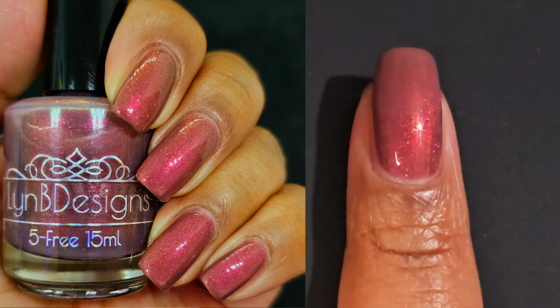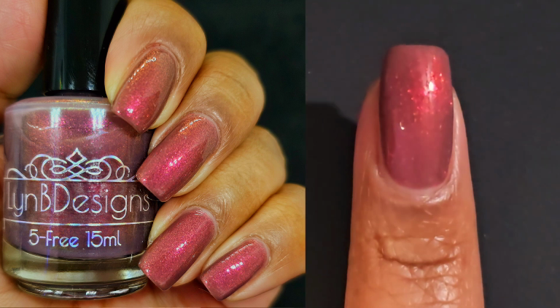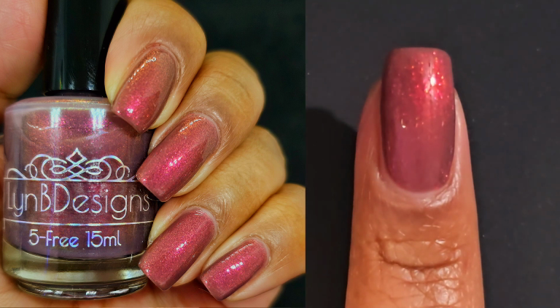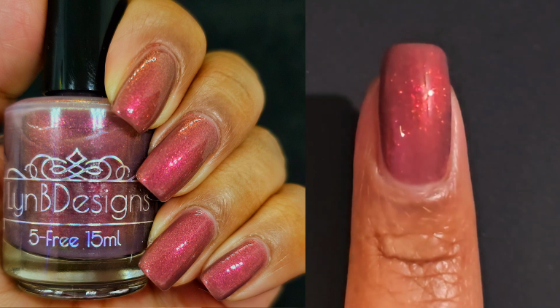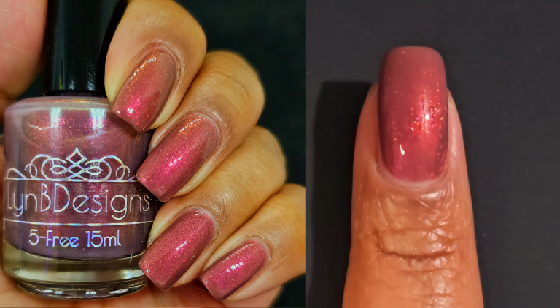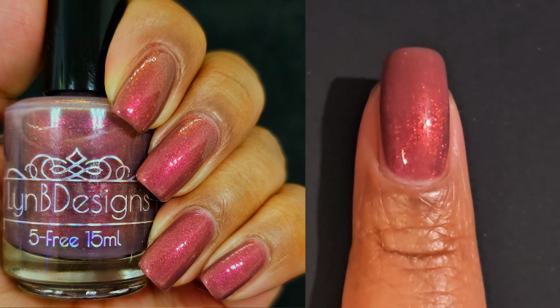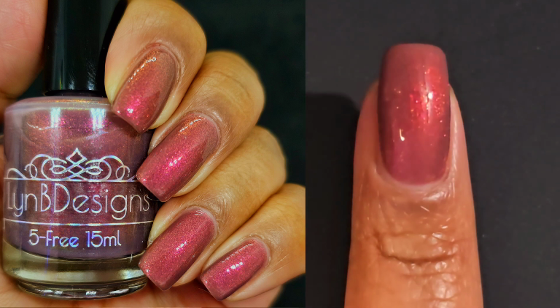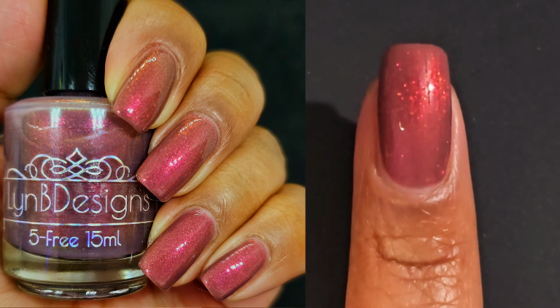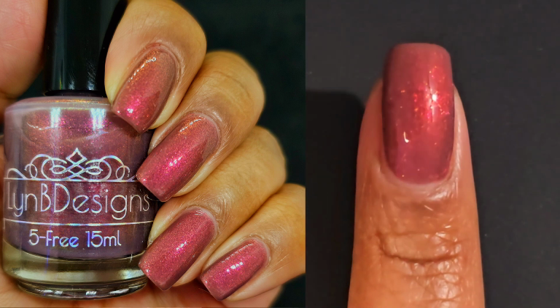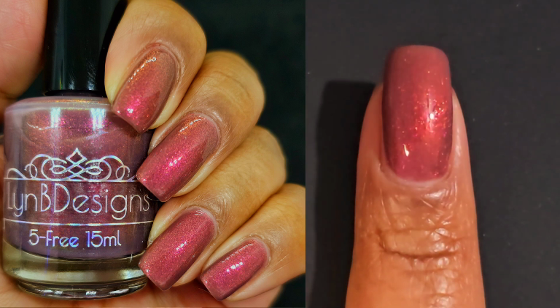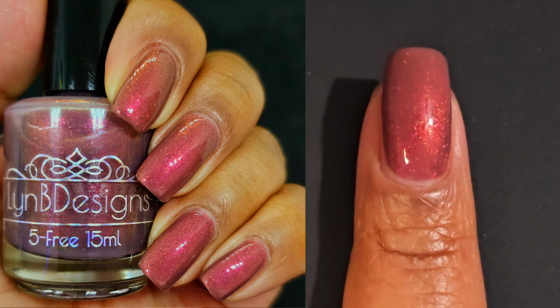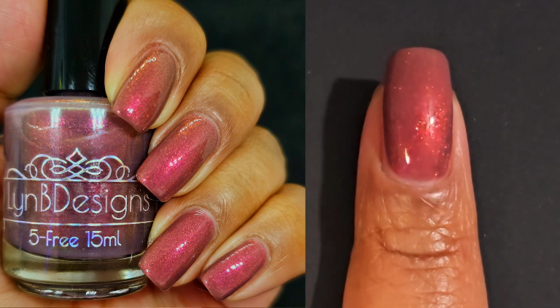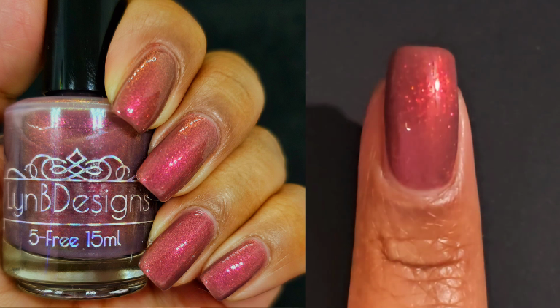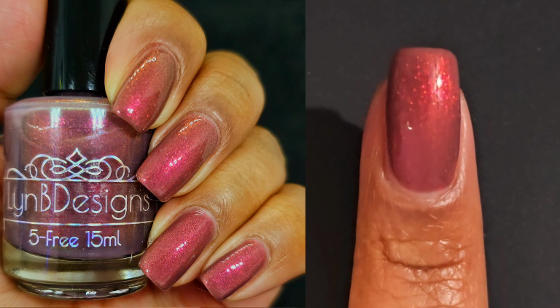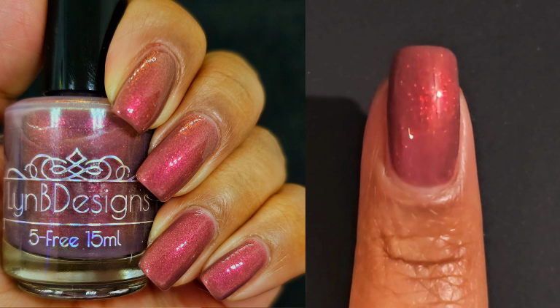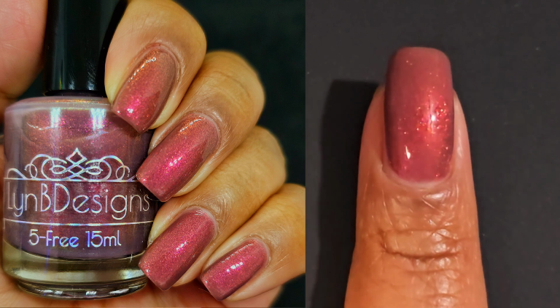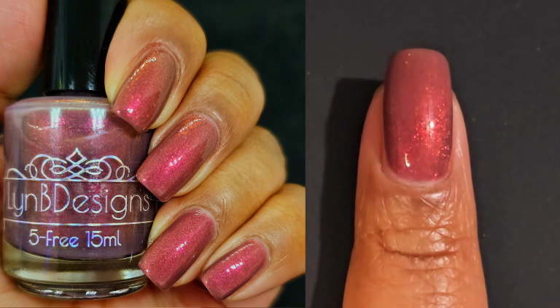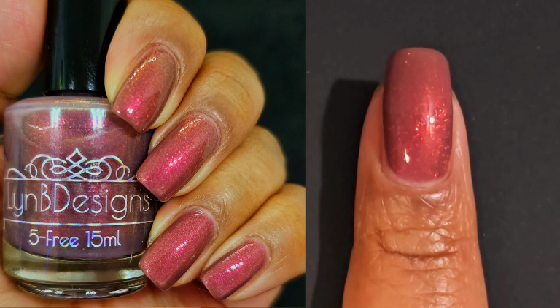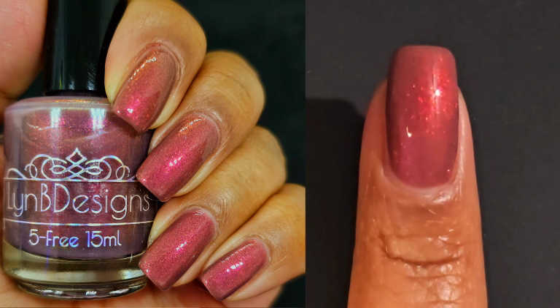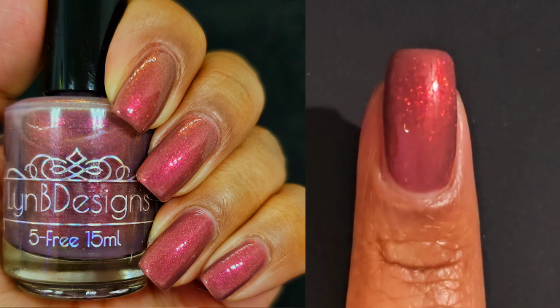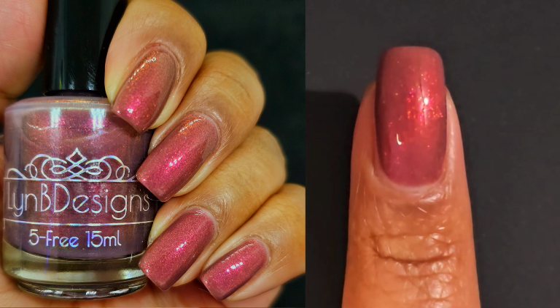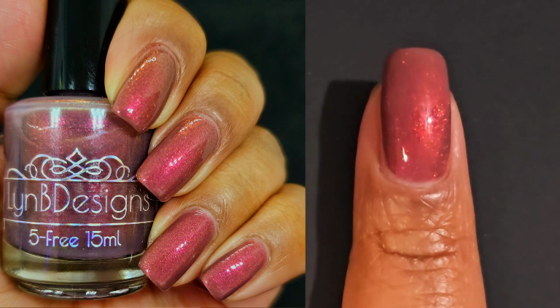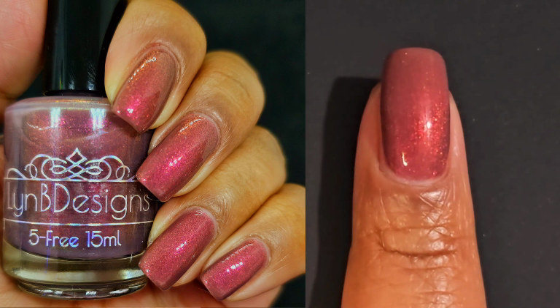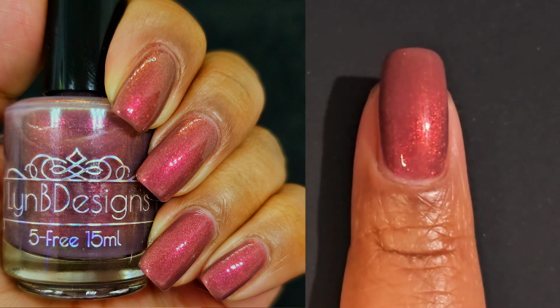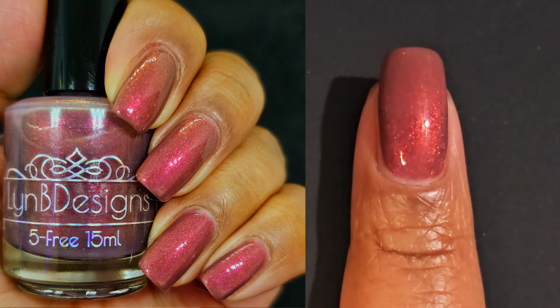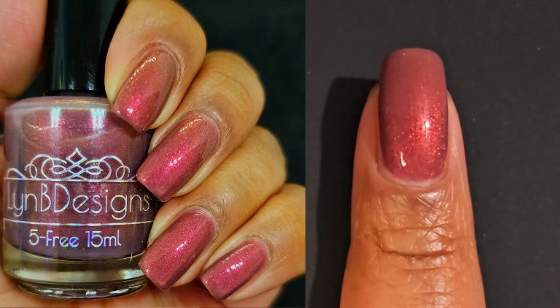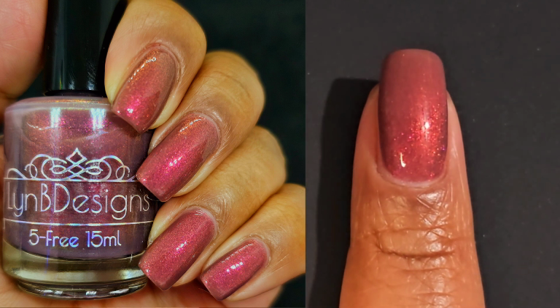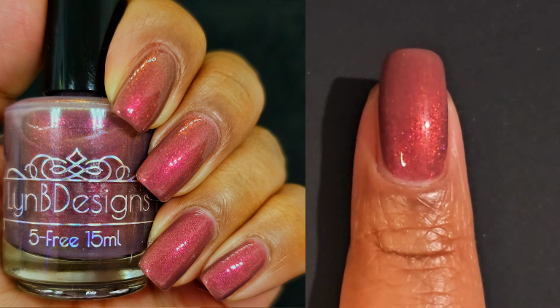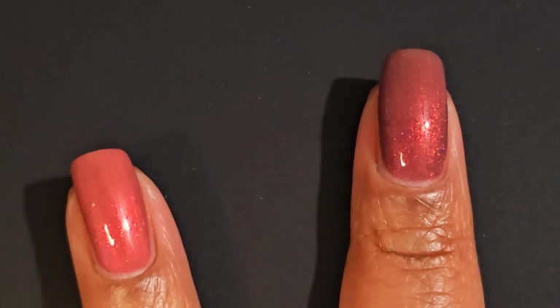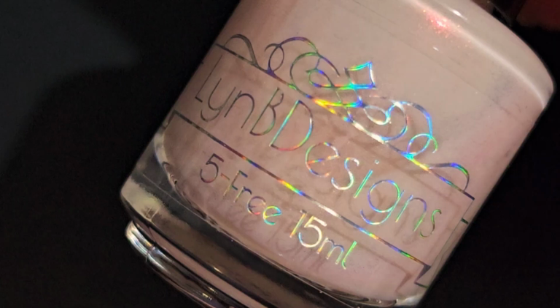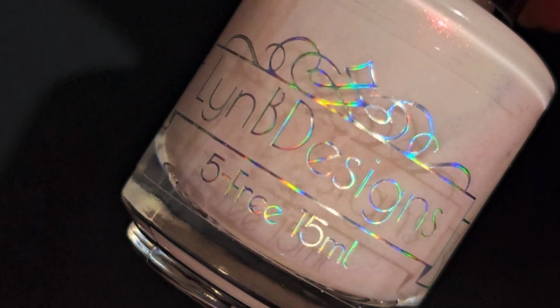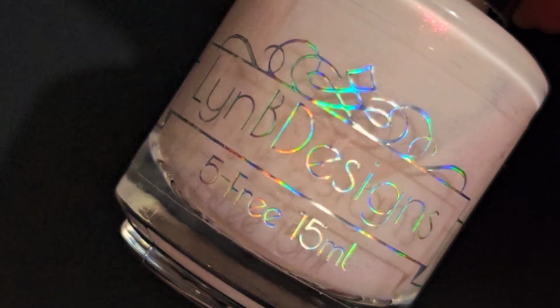My nails are on the short side, so if you have longer nails, you might want to do three to four coats.